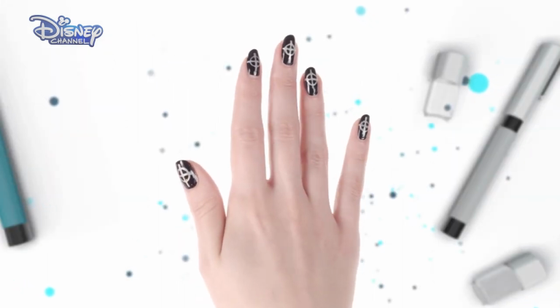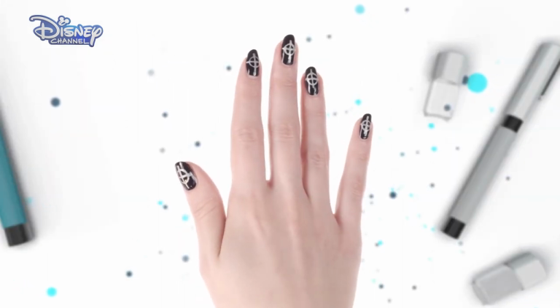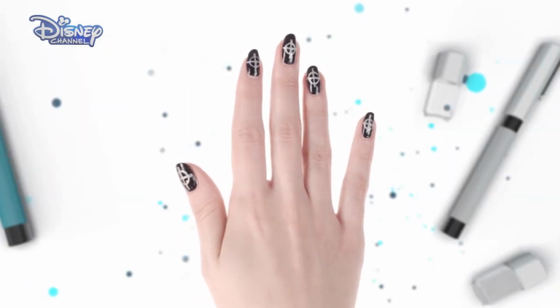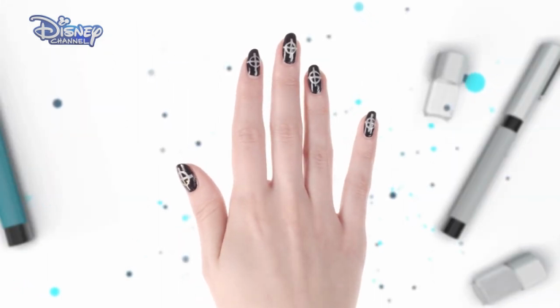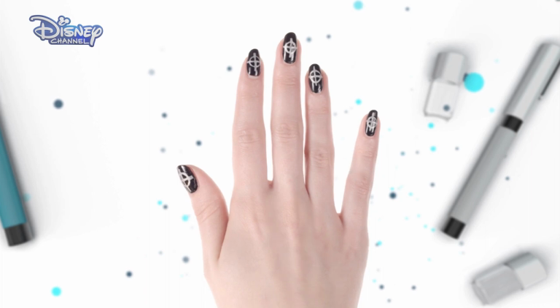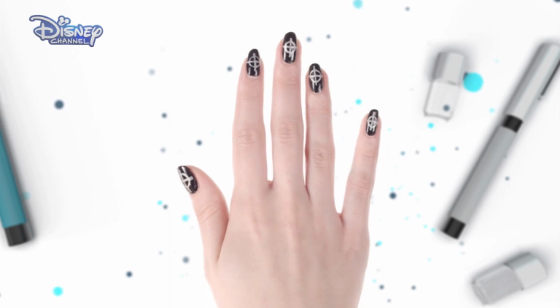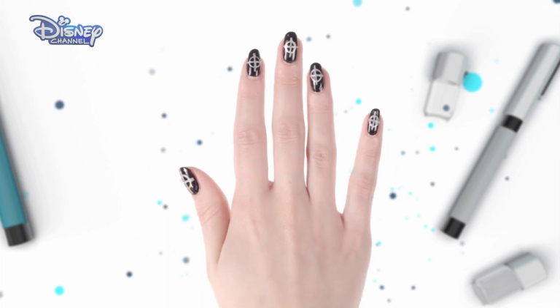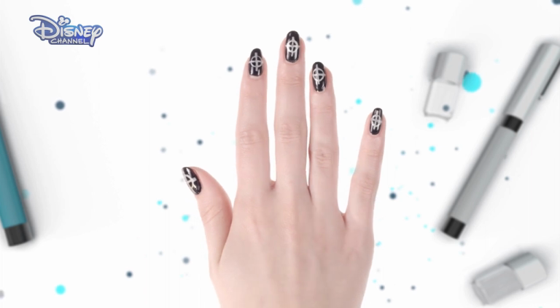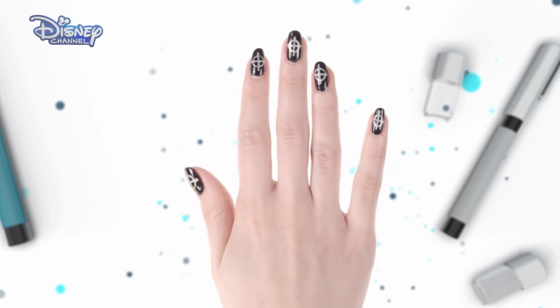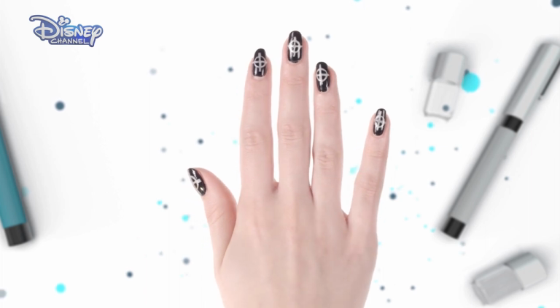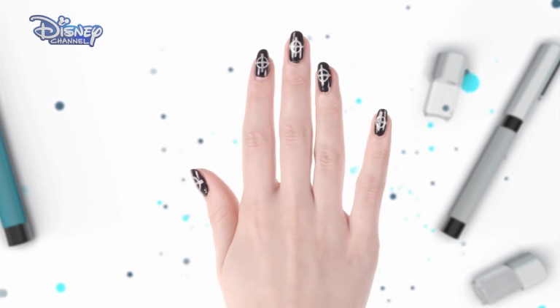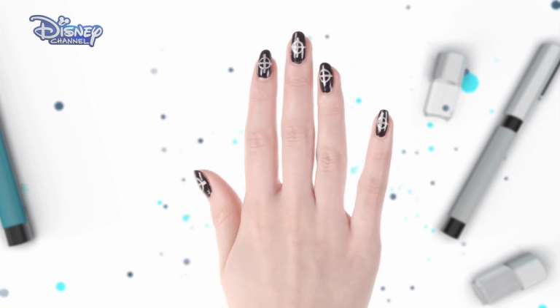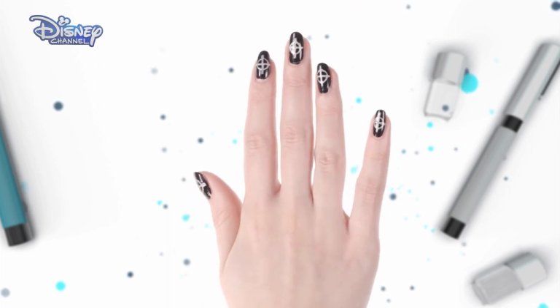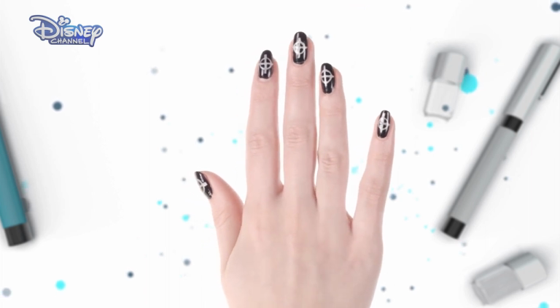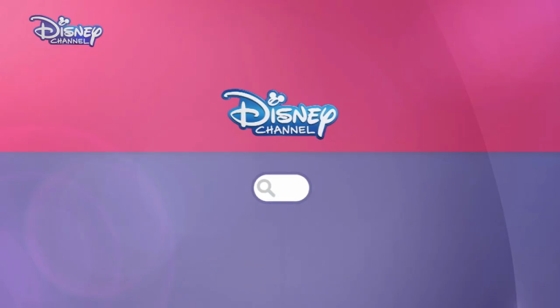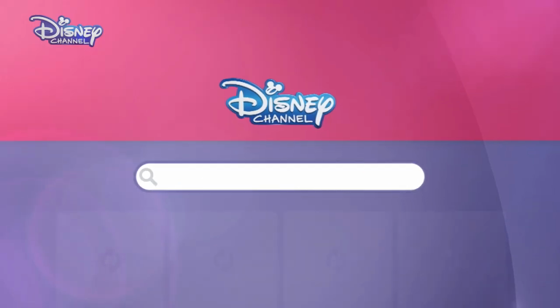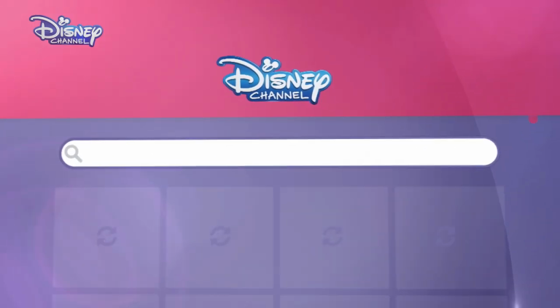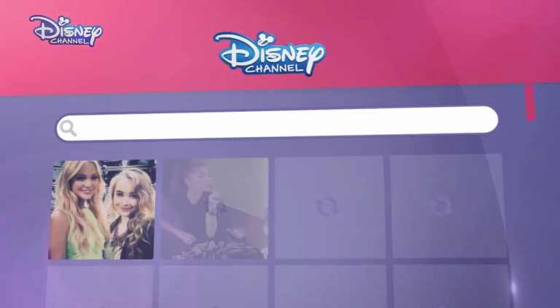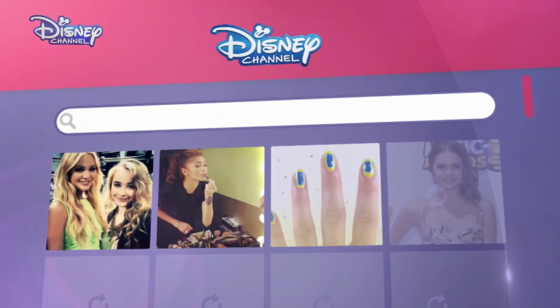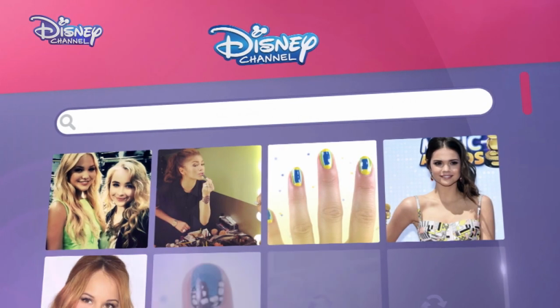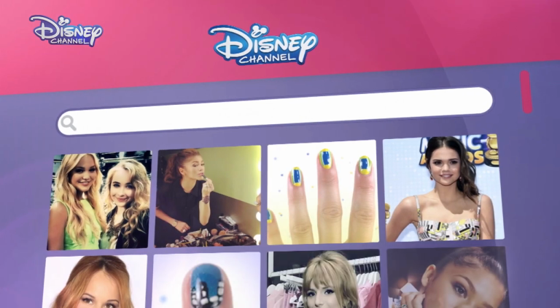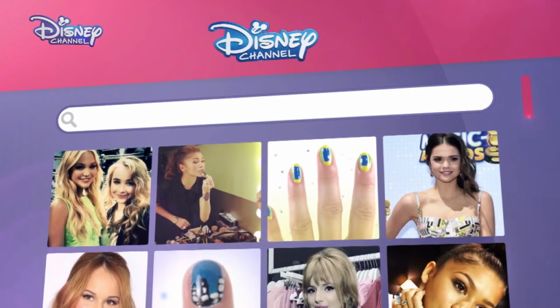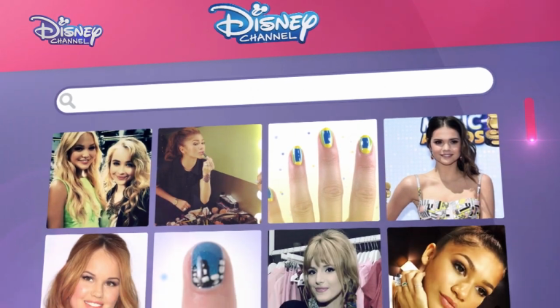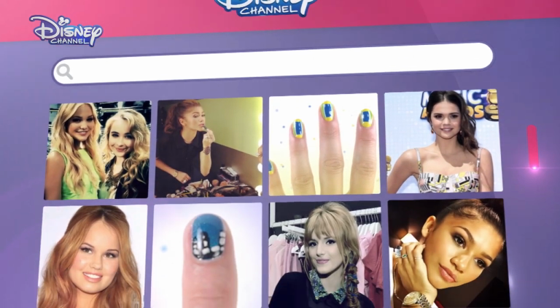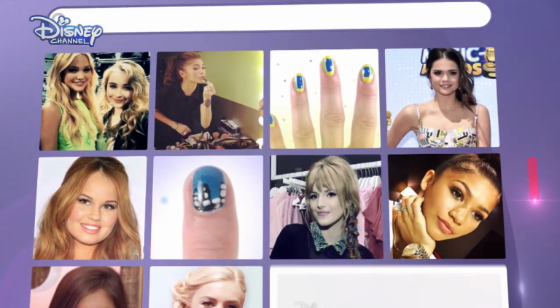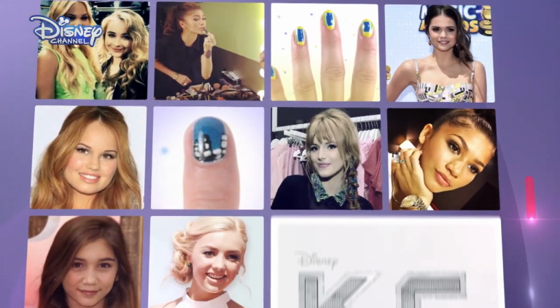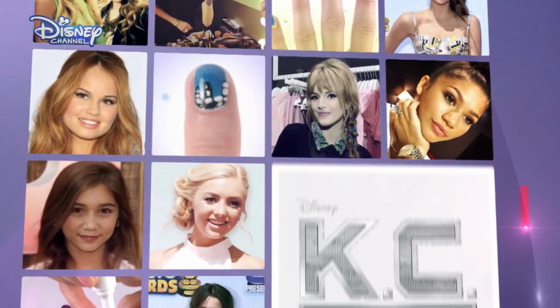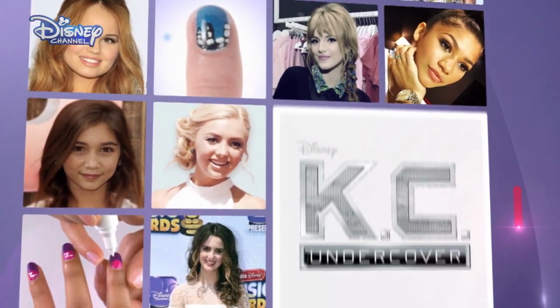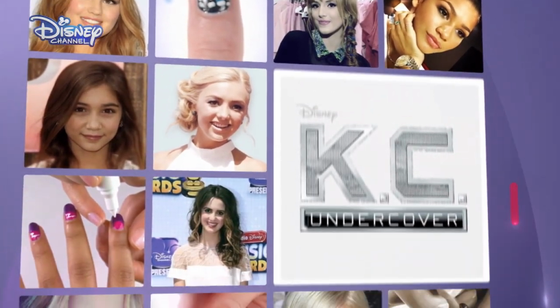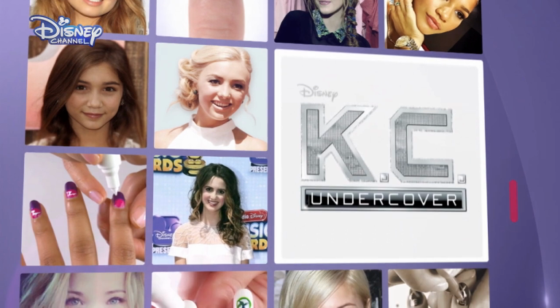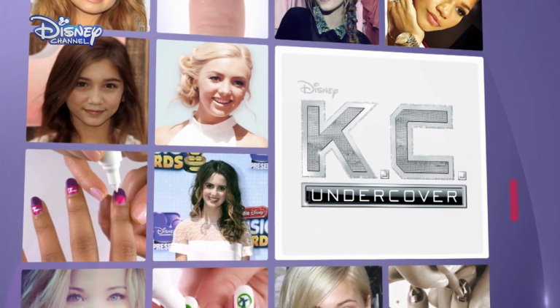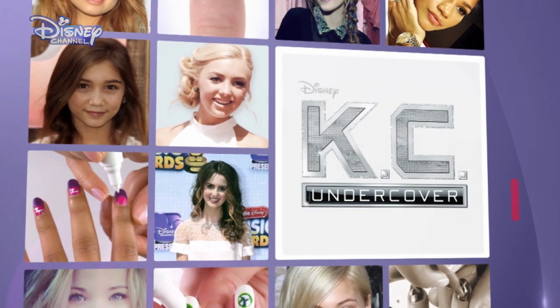Make sure you catch KC Undercover only on Disney Channel. And for even more nail art, visit the Disney Channel website.